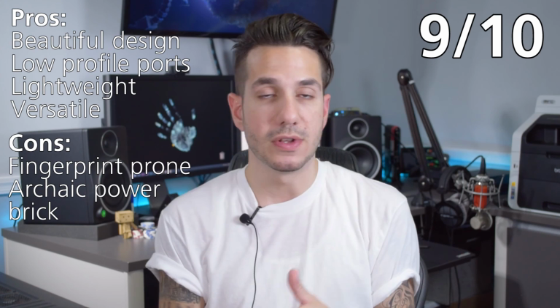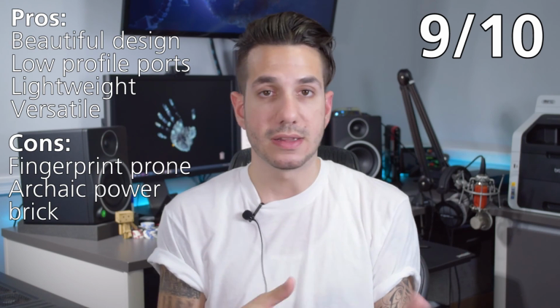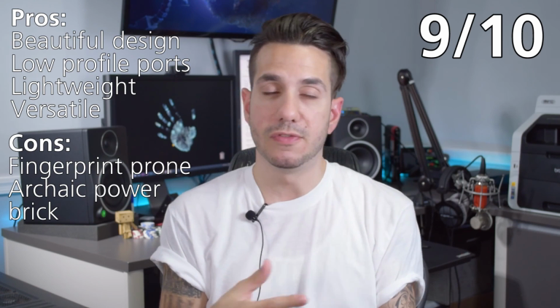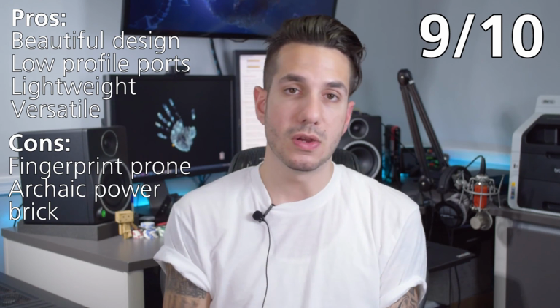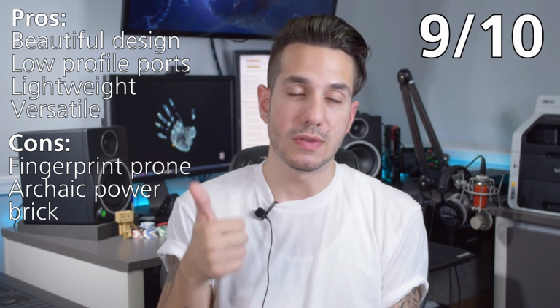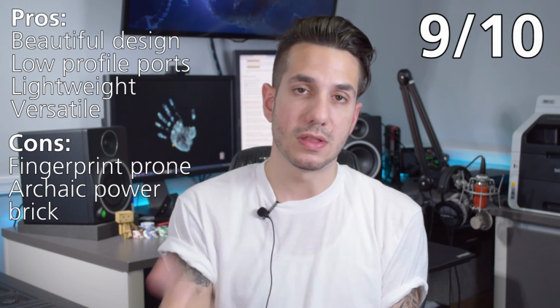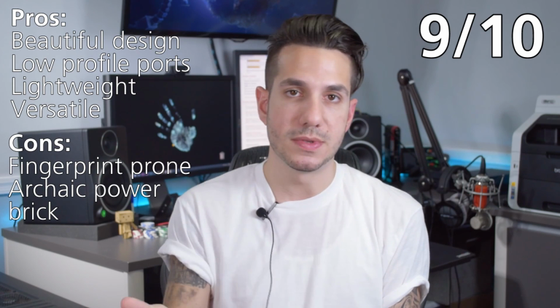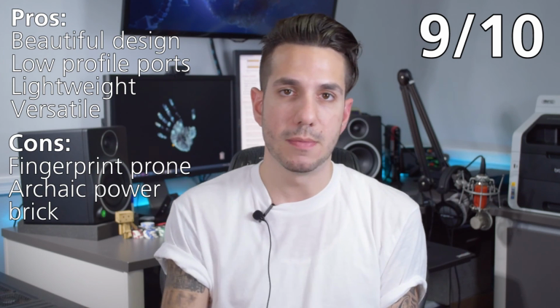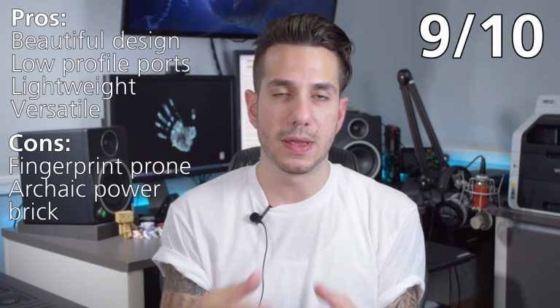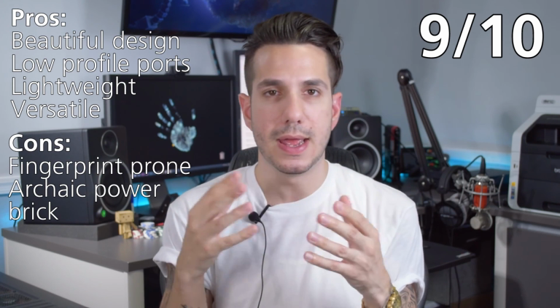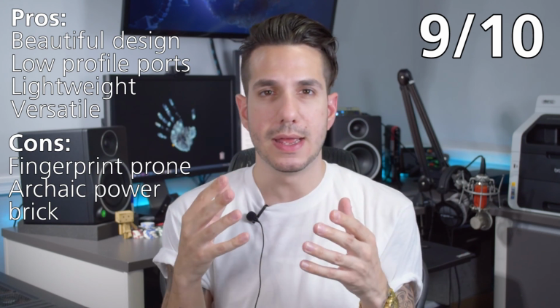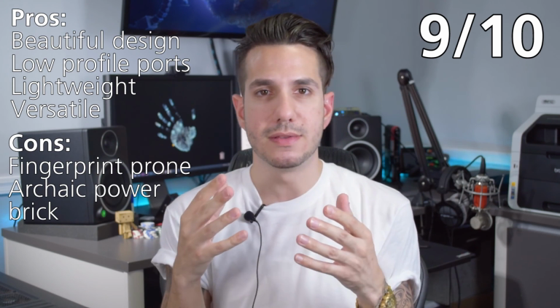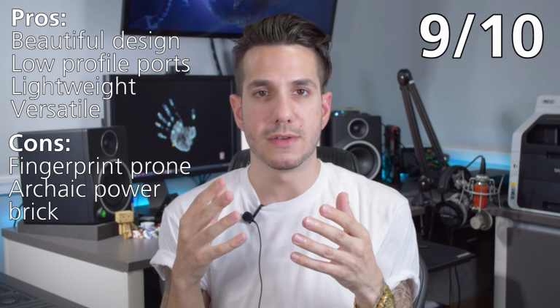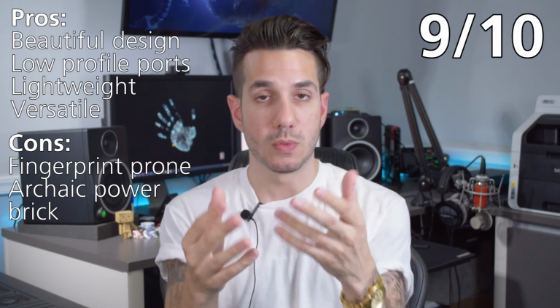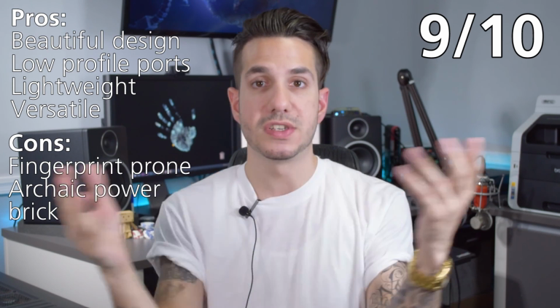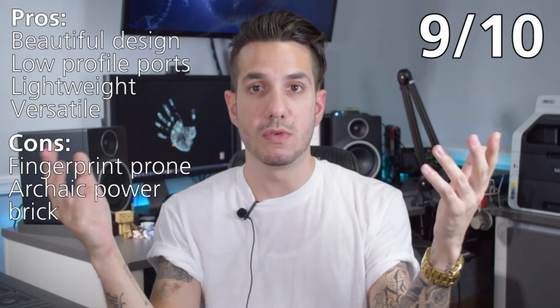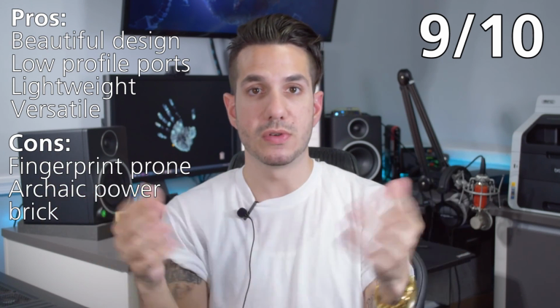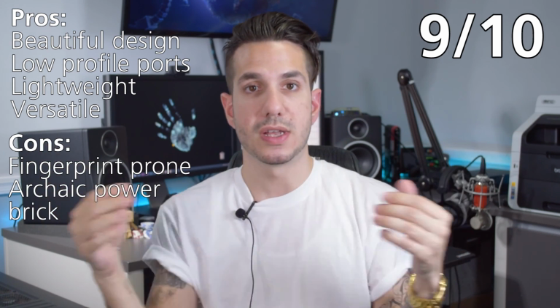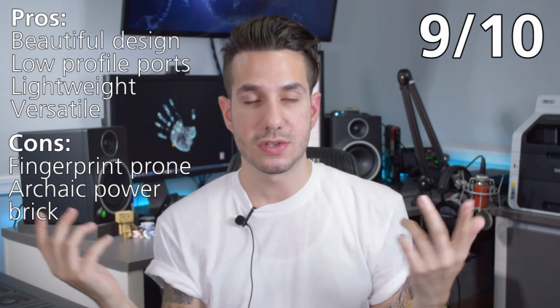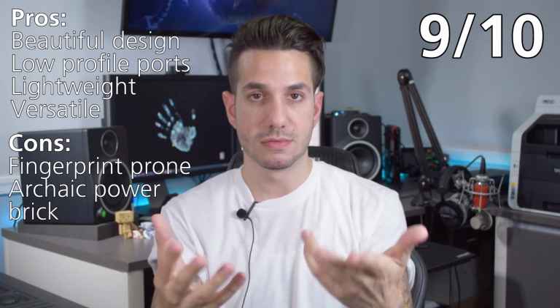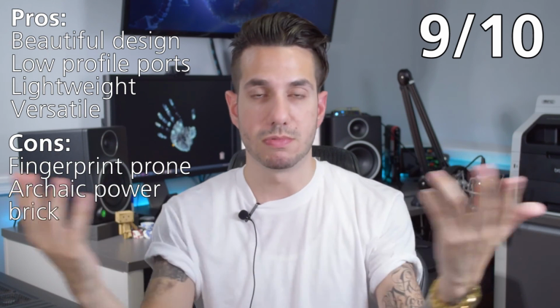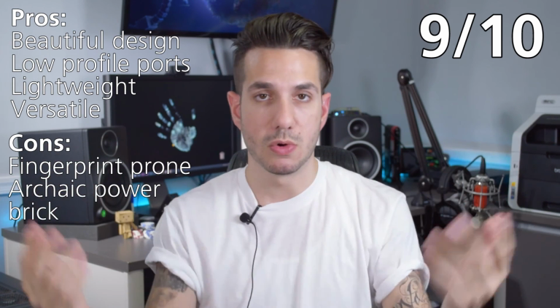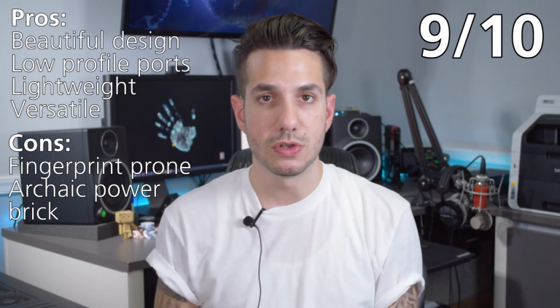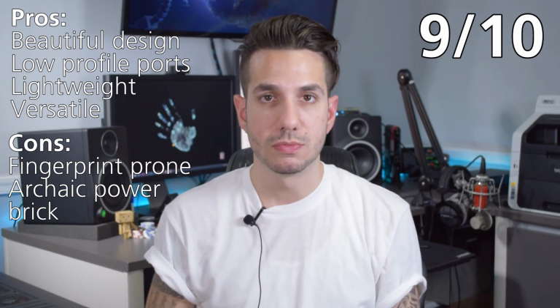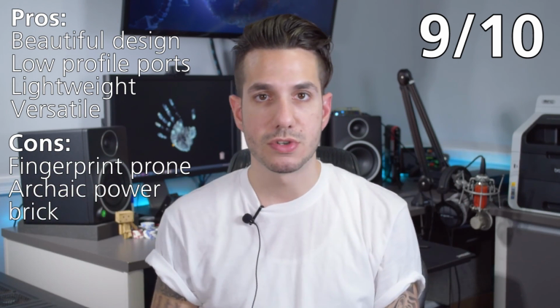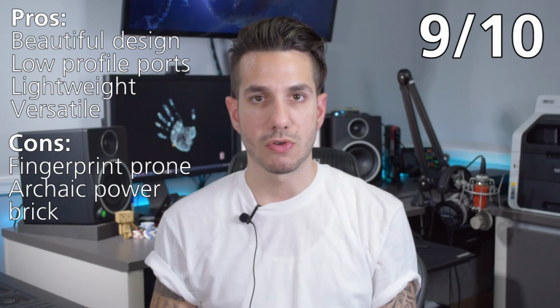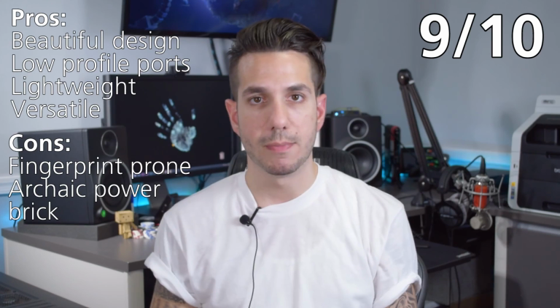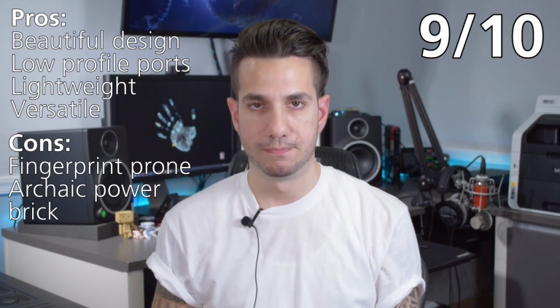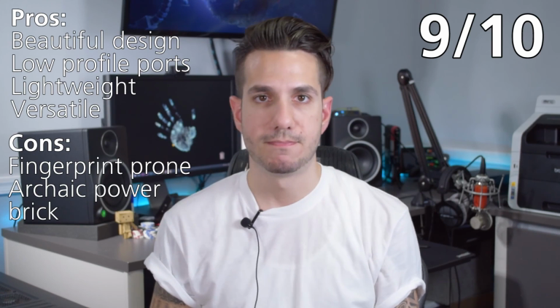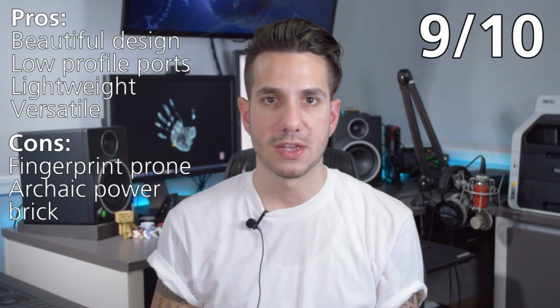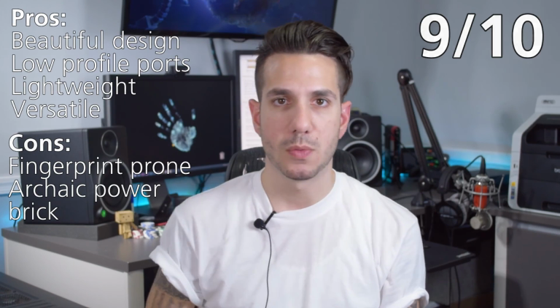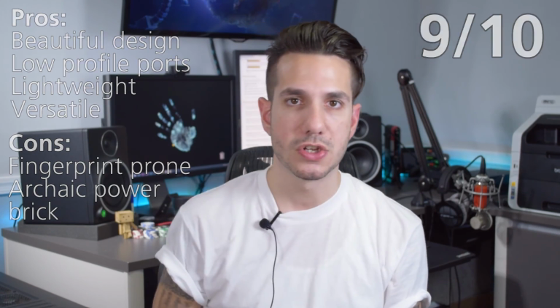If you liked this video, give it a thumbs up. And if you want to see more videos like this, subscribe. Thanks for watching.